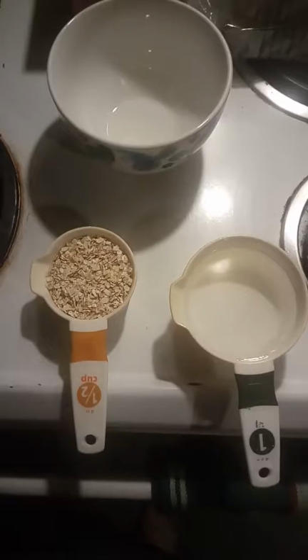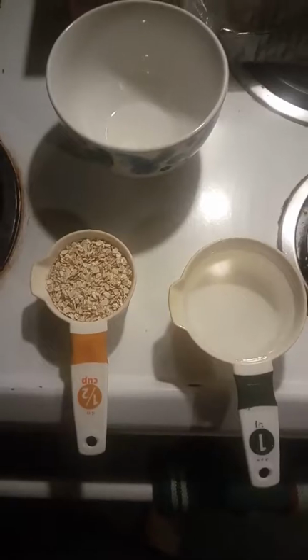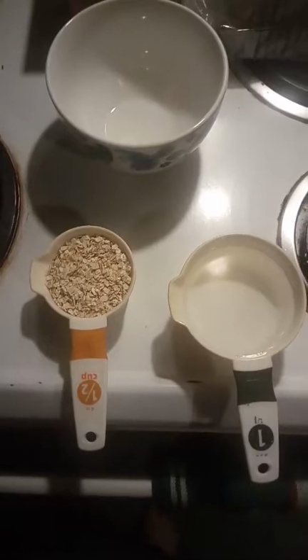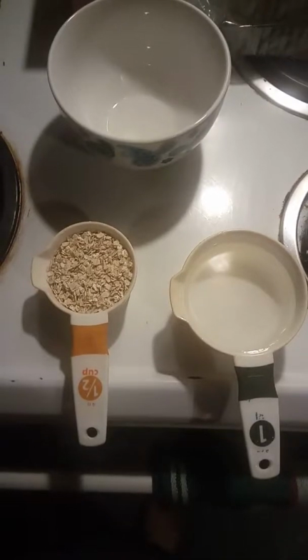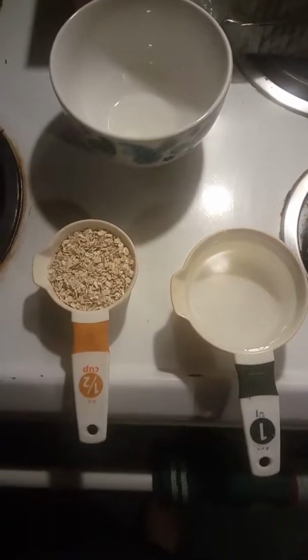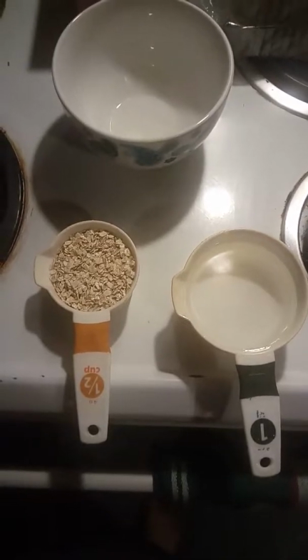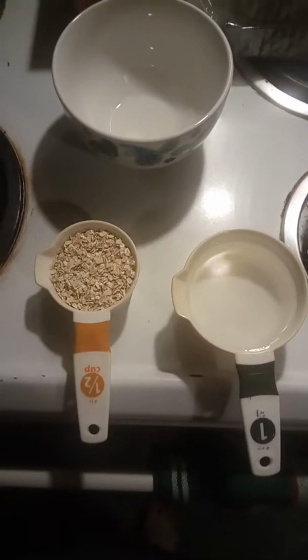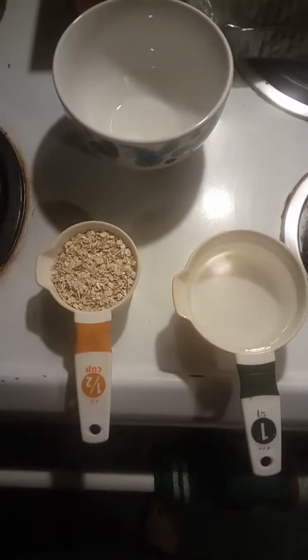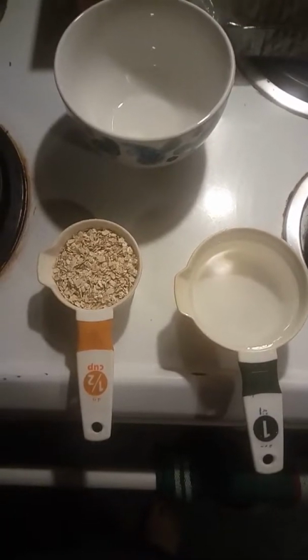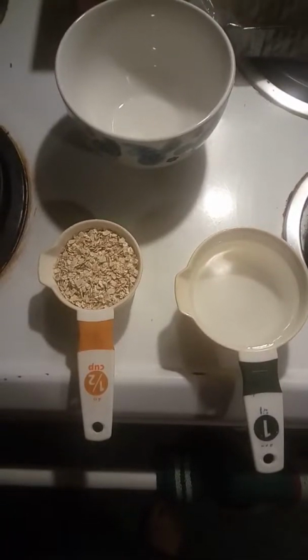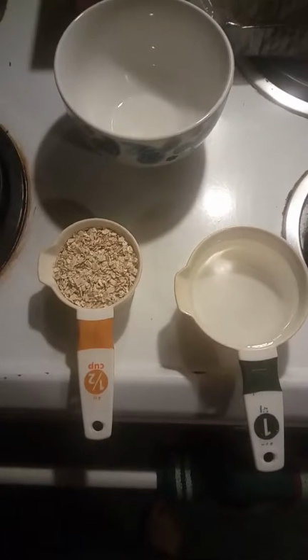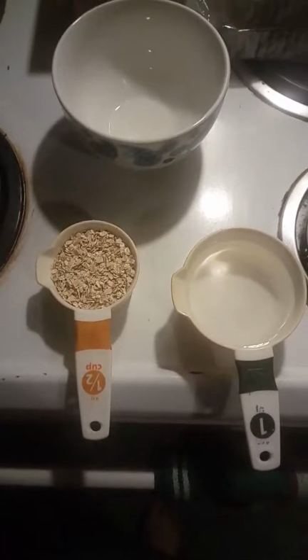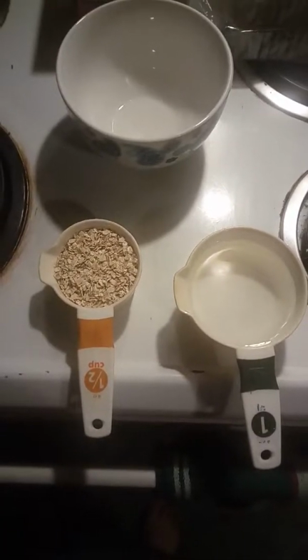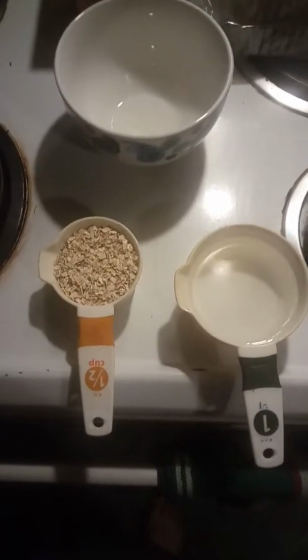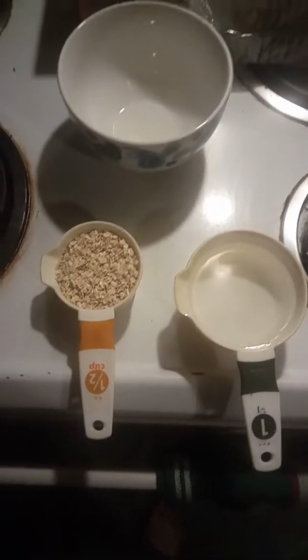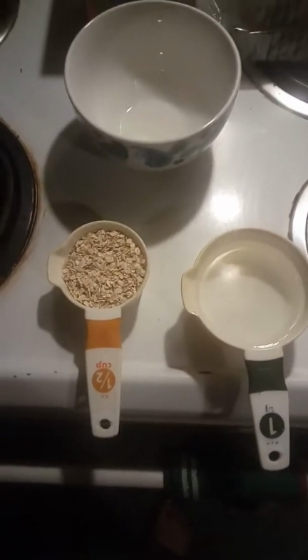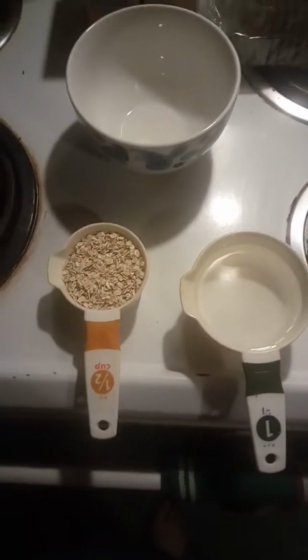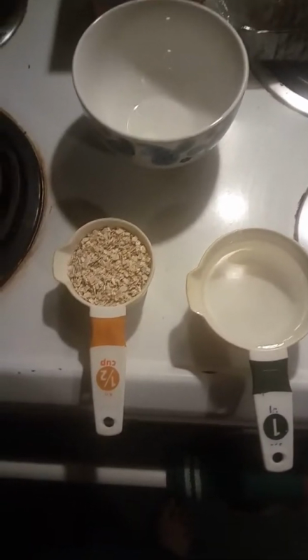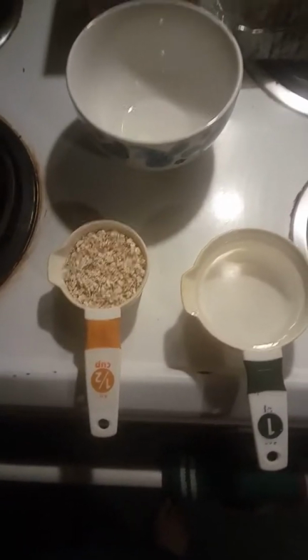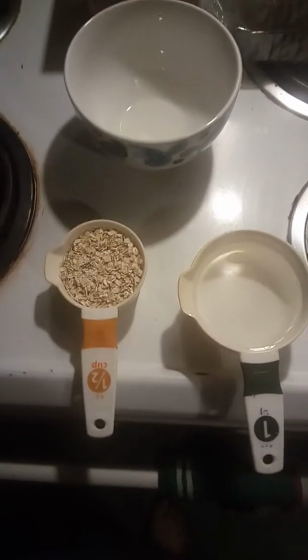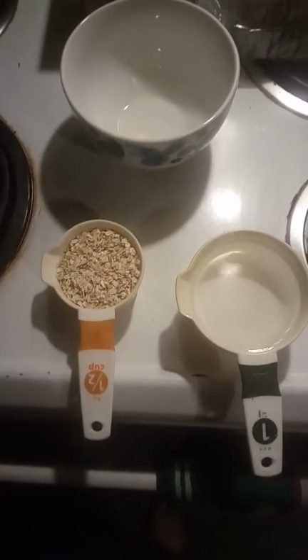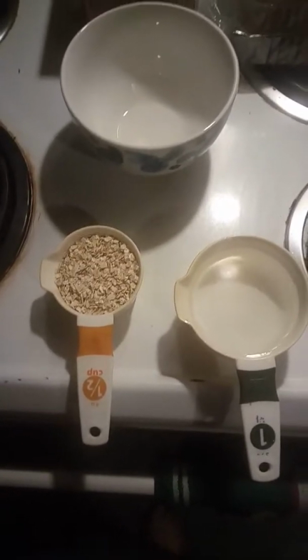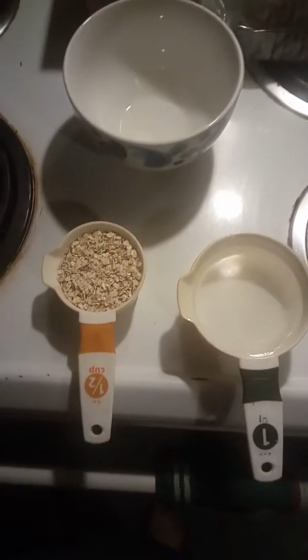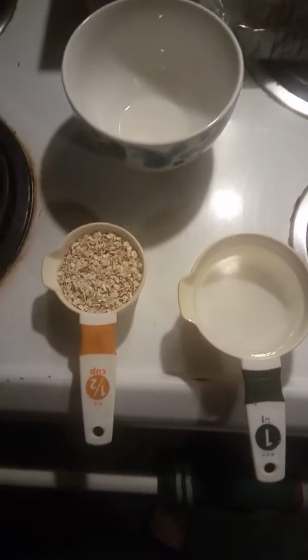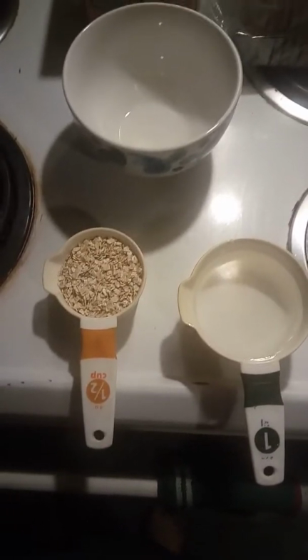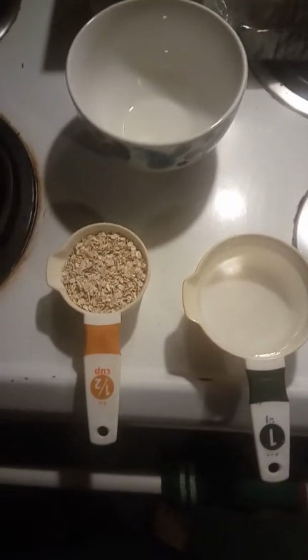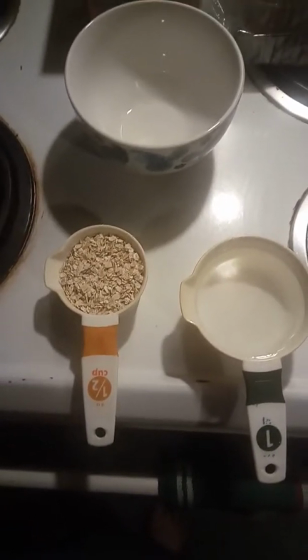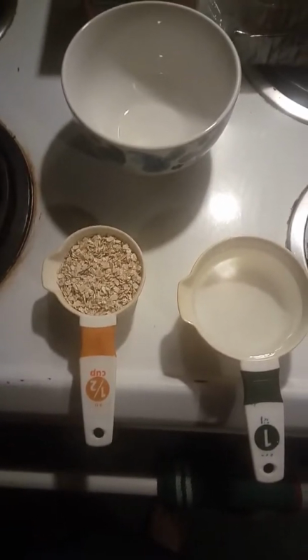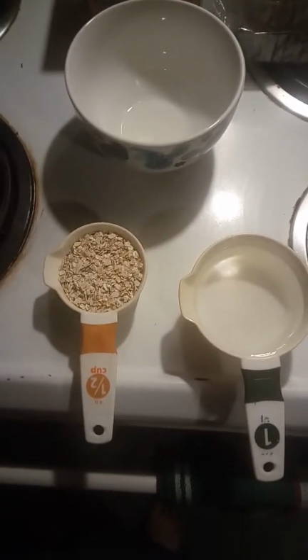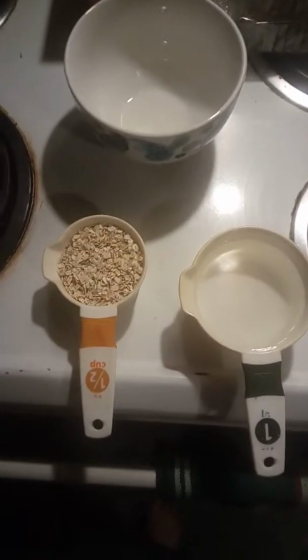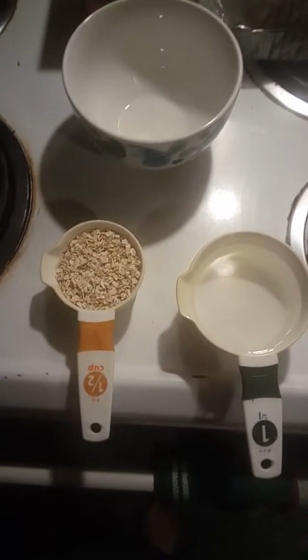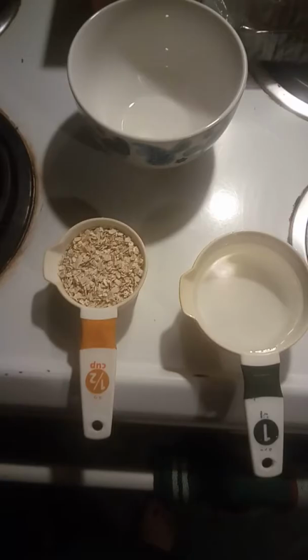Hi fam, Random Chick here and I'm about to show you the best bowl of oatmeal ever.